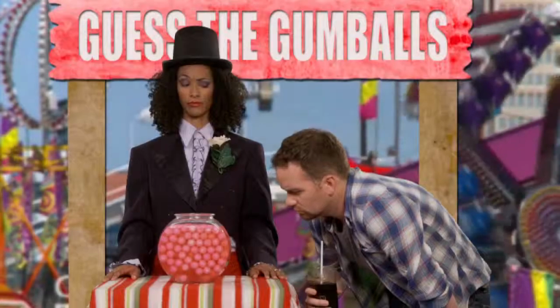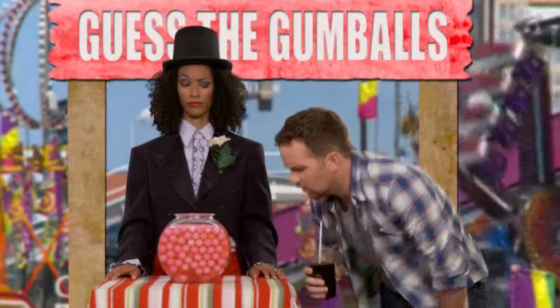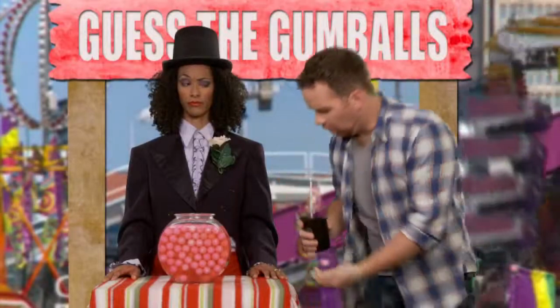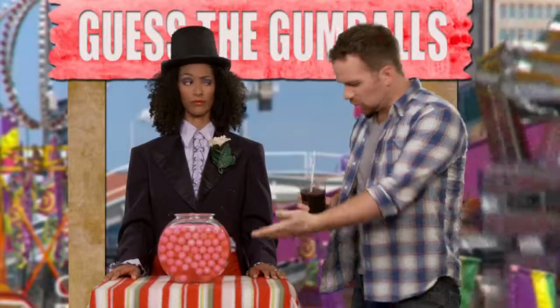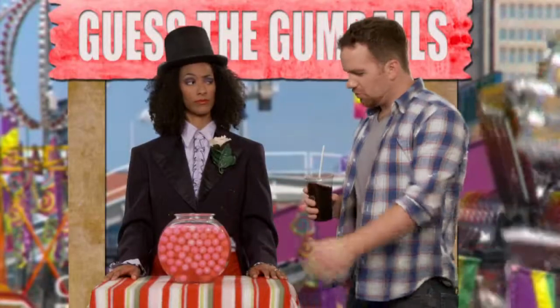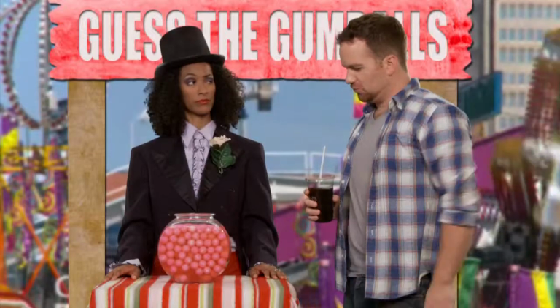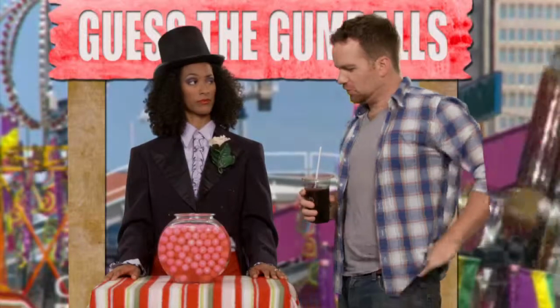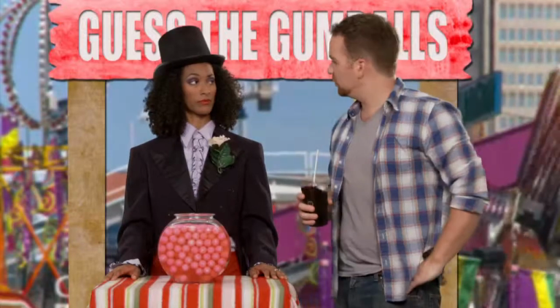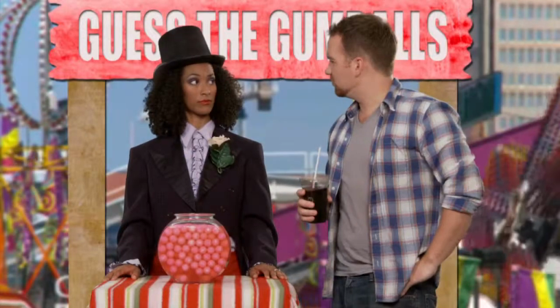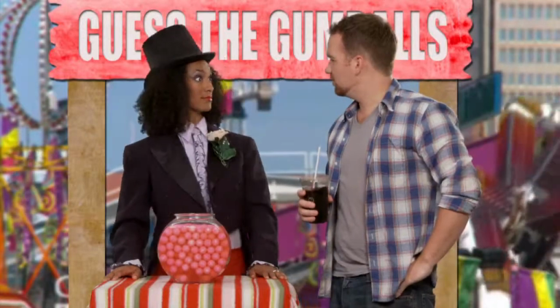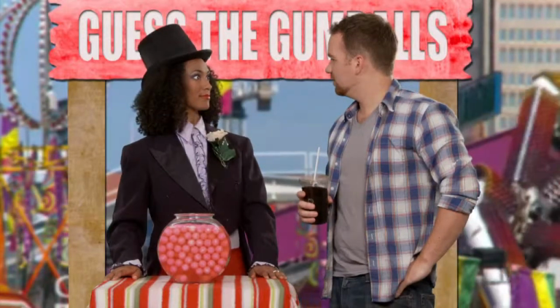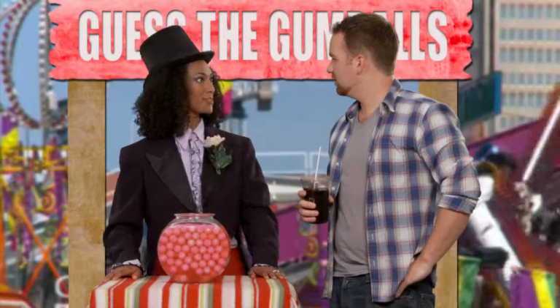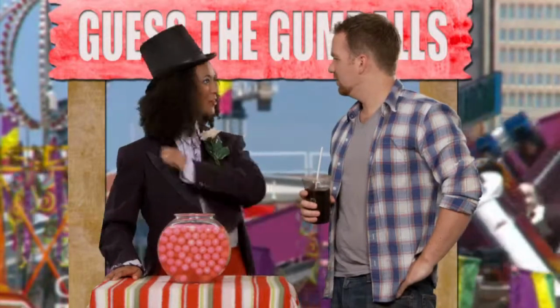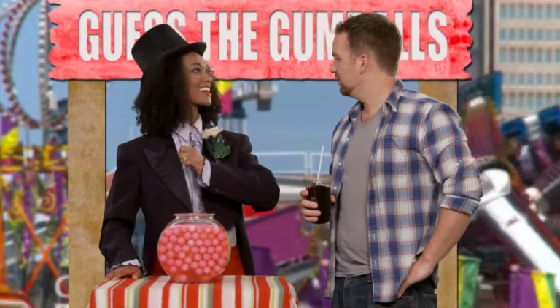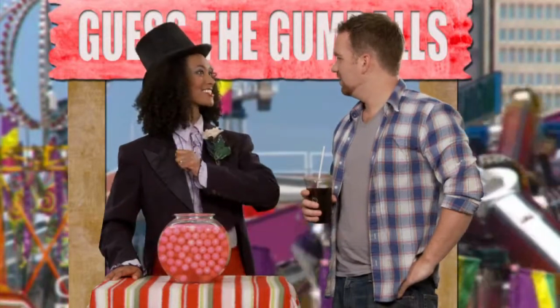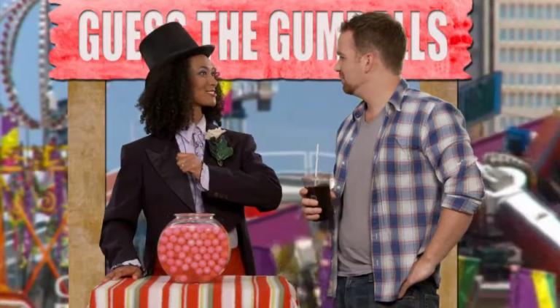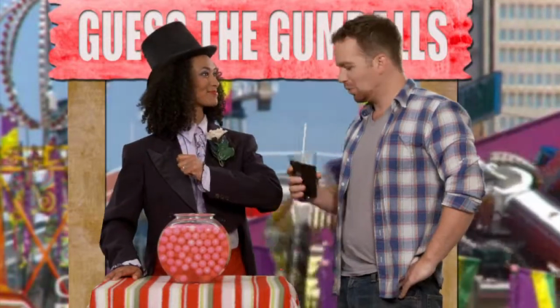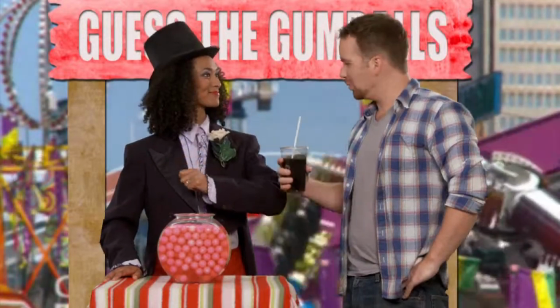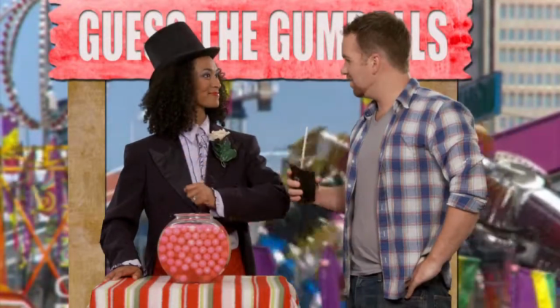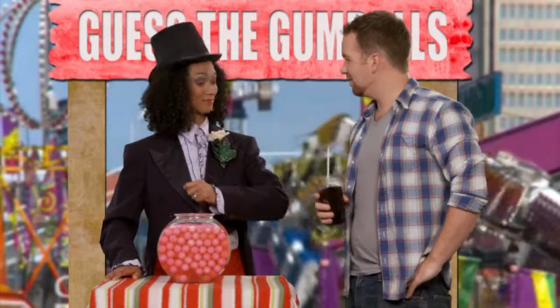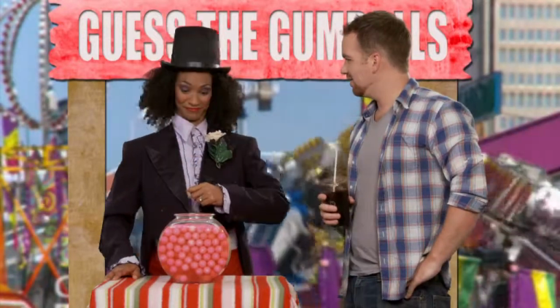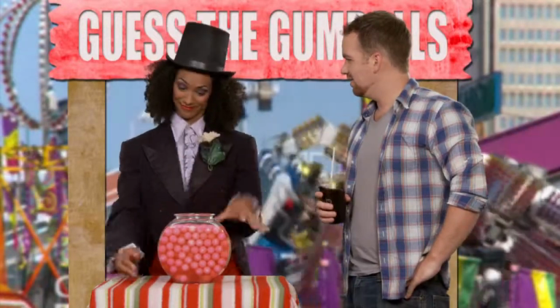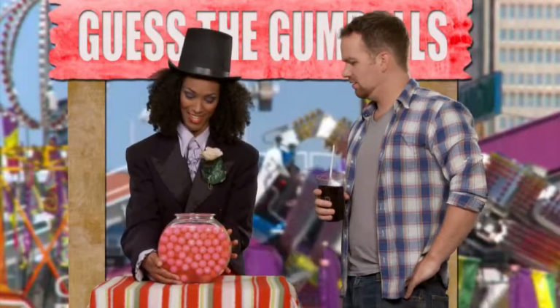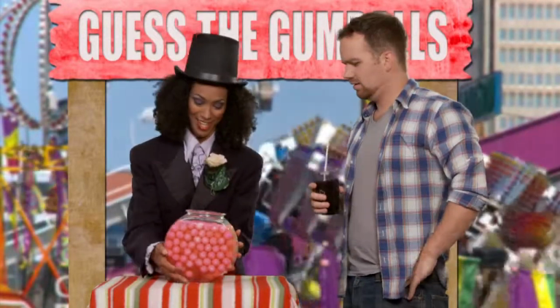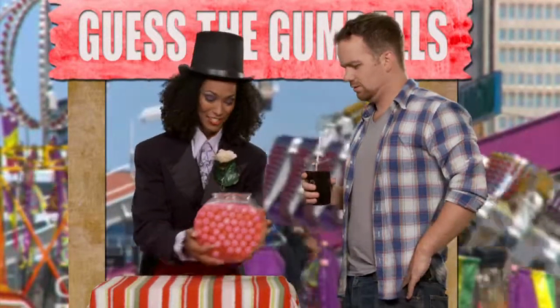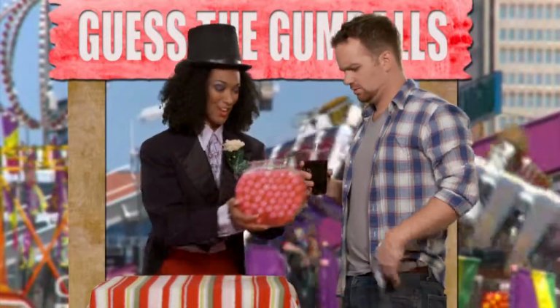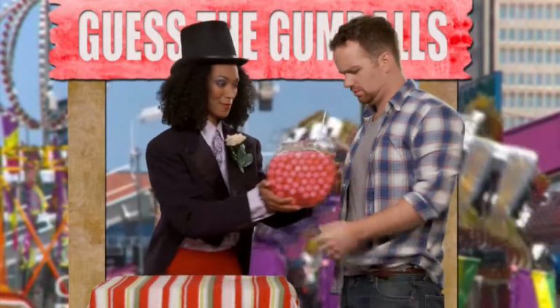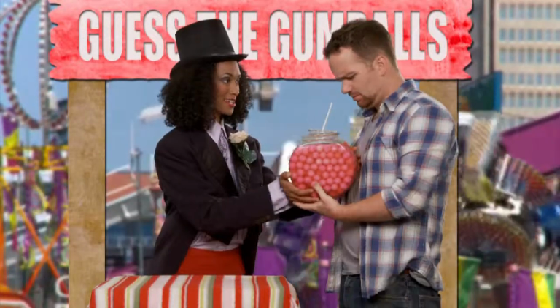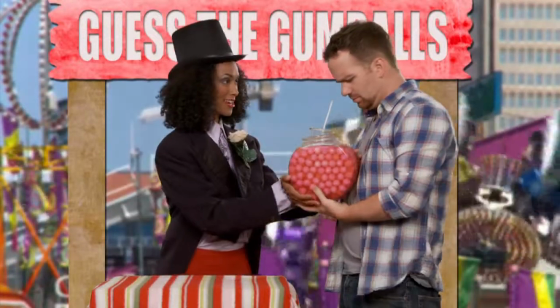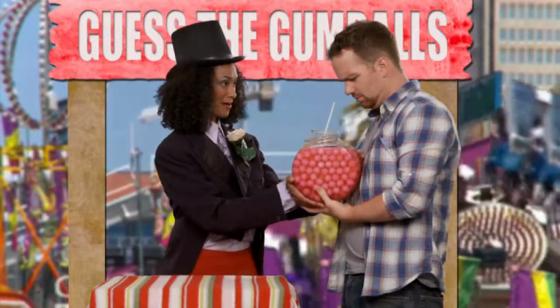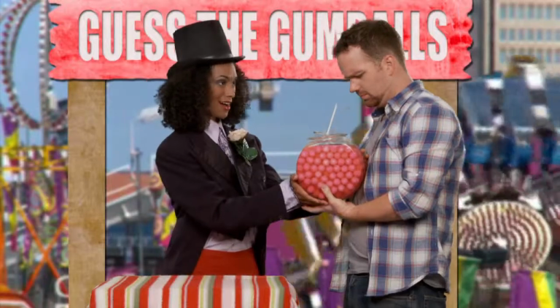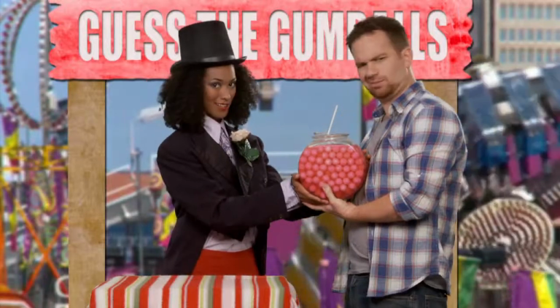Oh, it's 142. Correct! What do I win? Soggy pink gumballs!